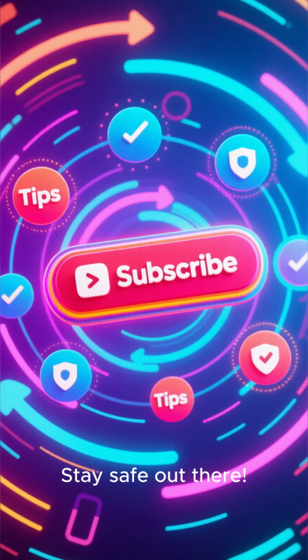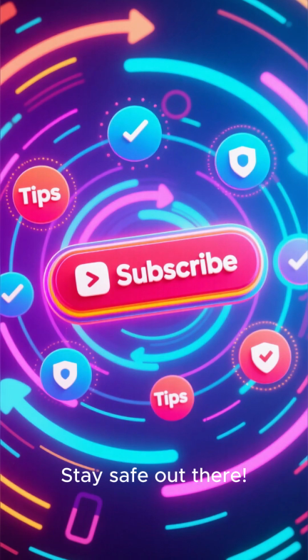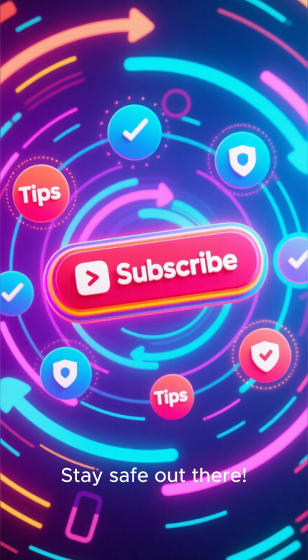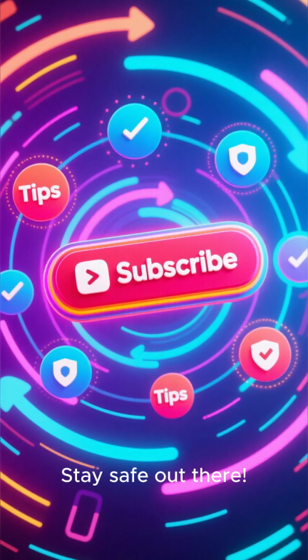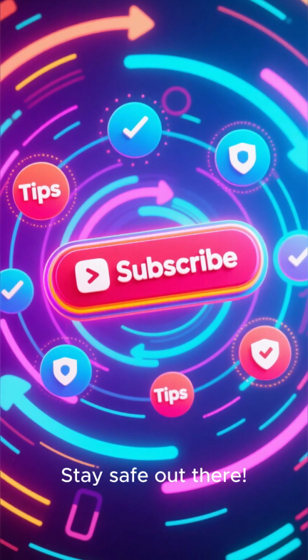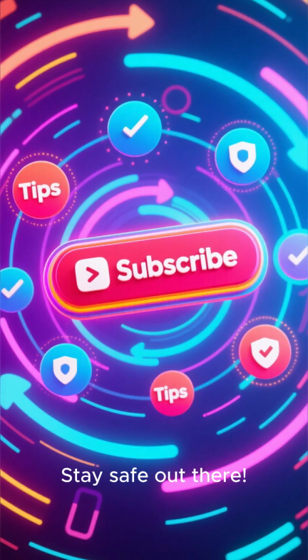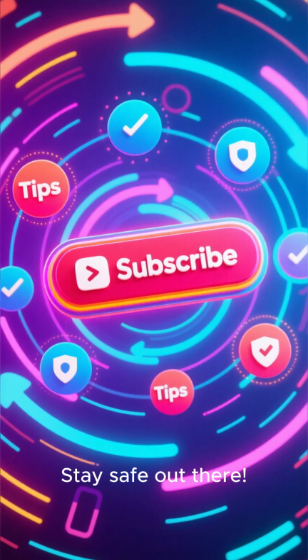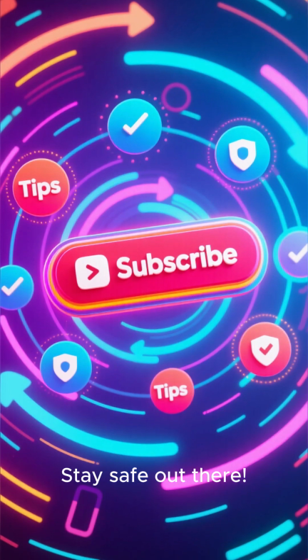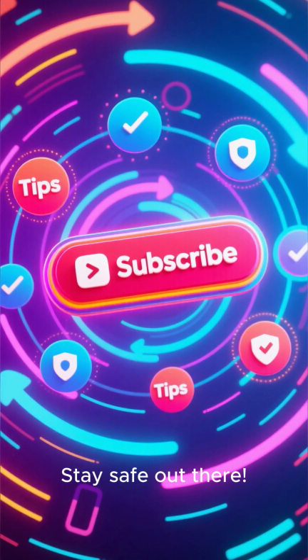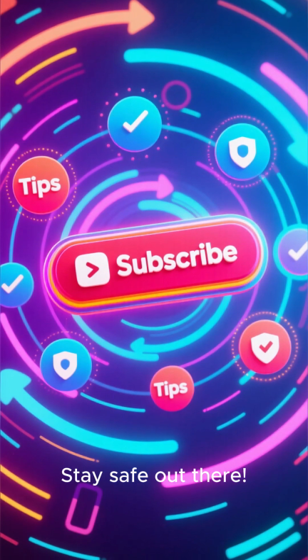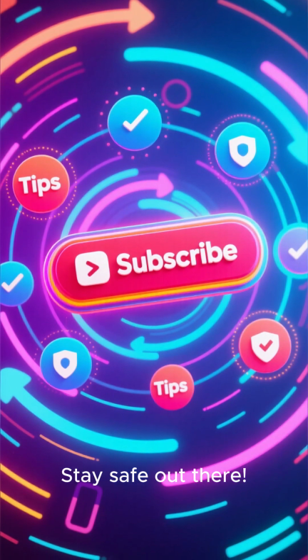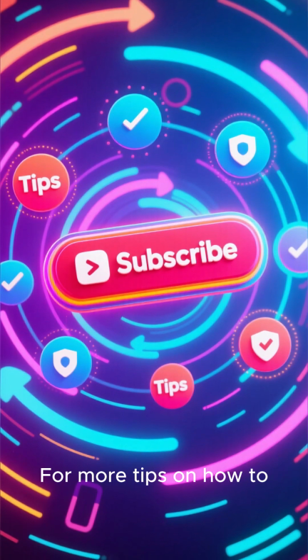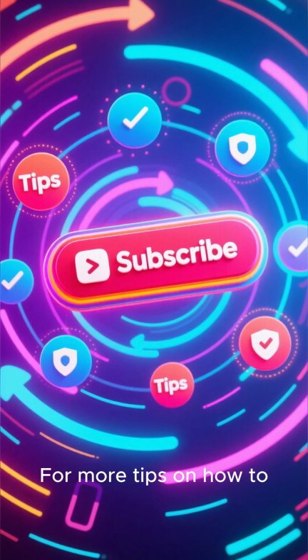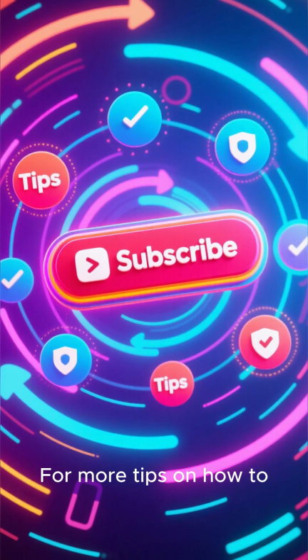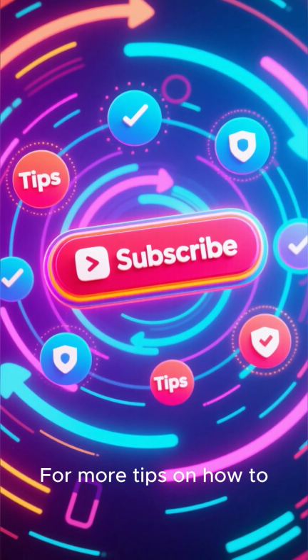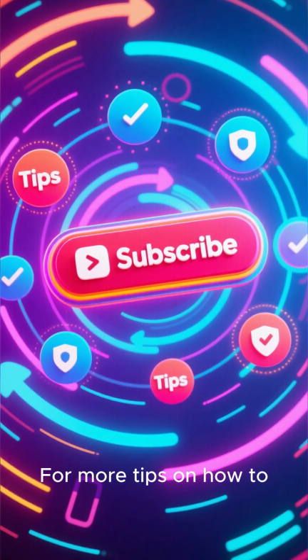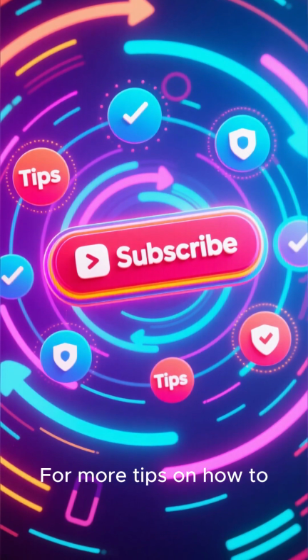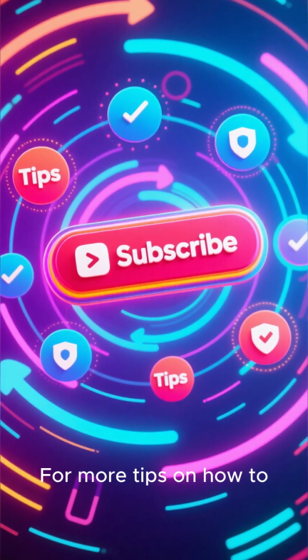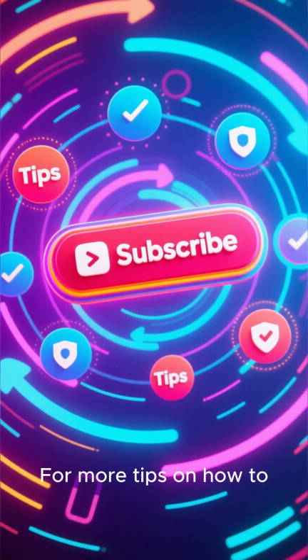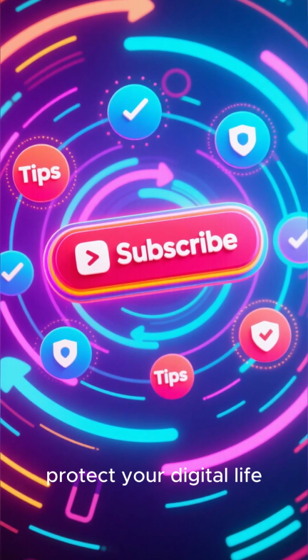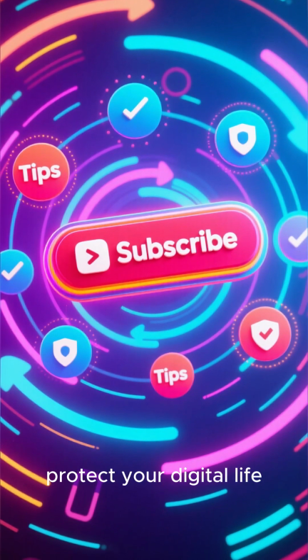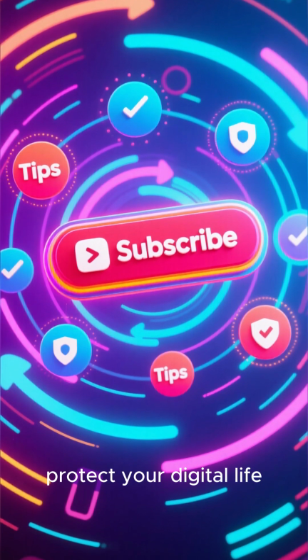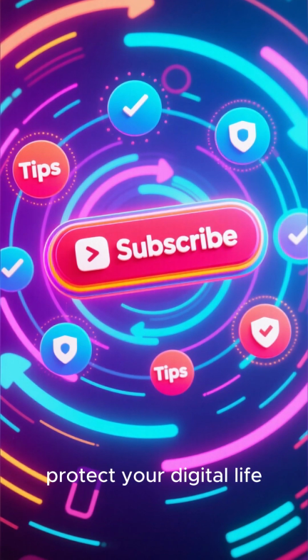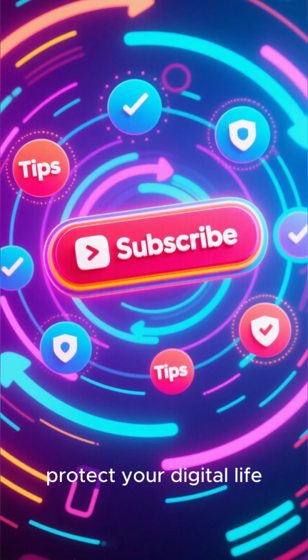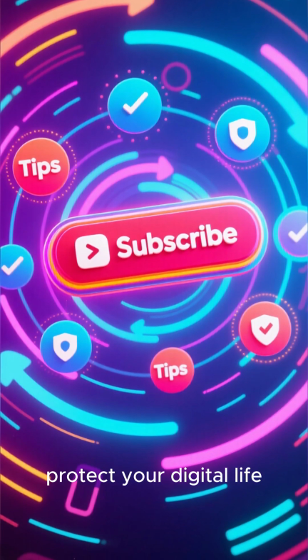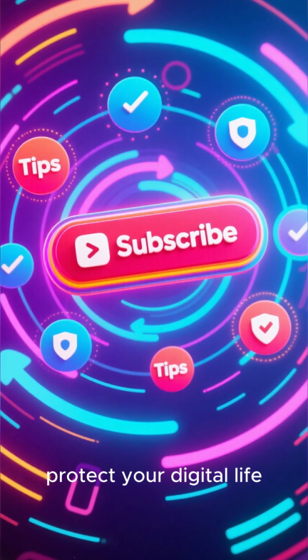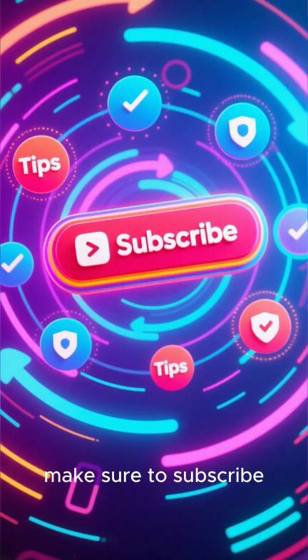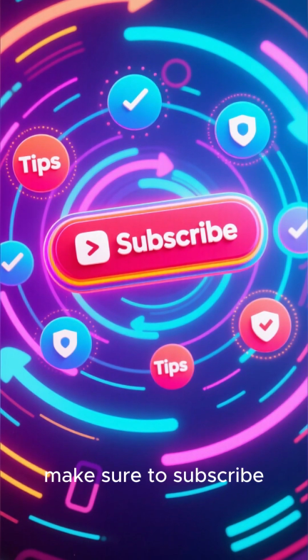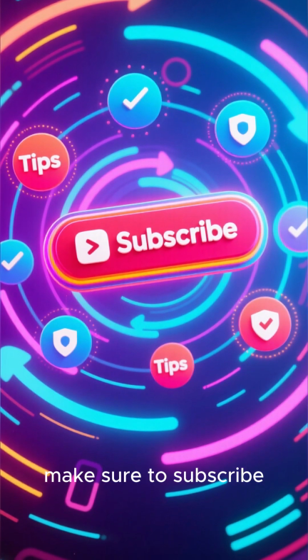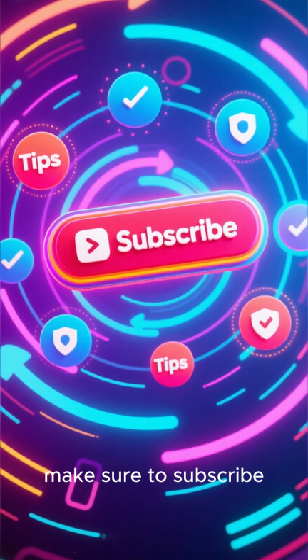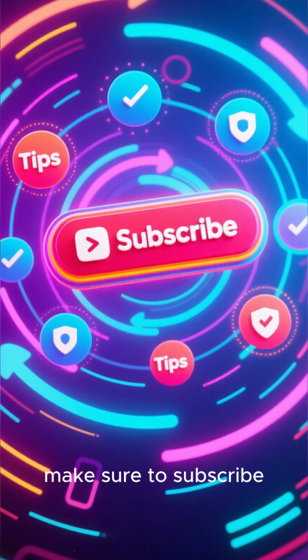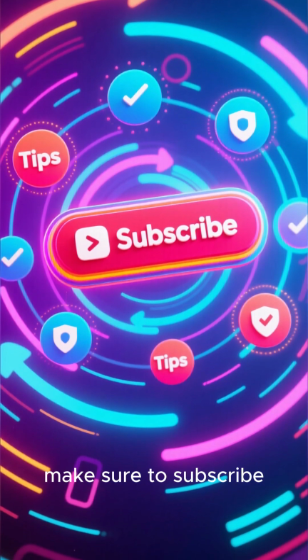Stay safe out there. For more tips on how to protect your digital life, make sure to subscribe.